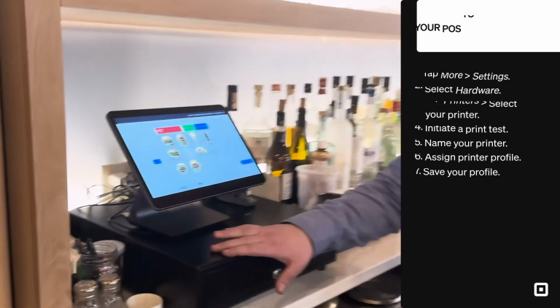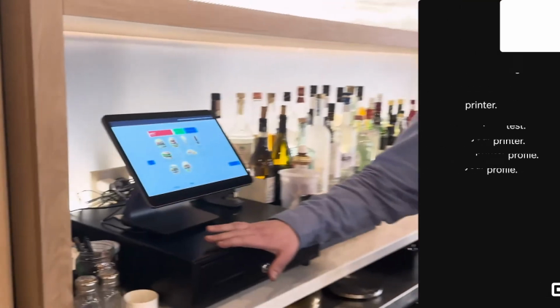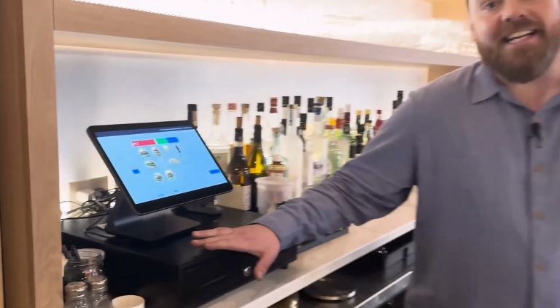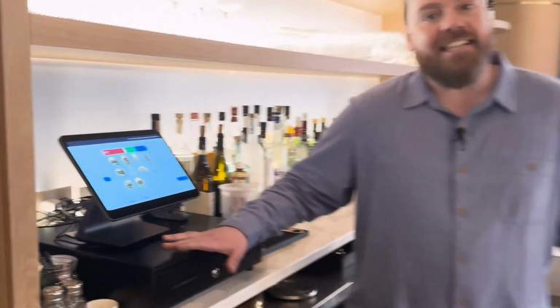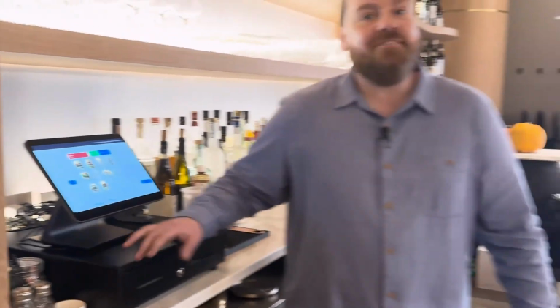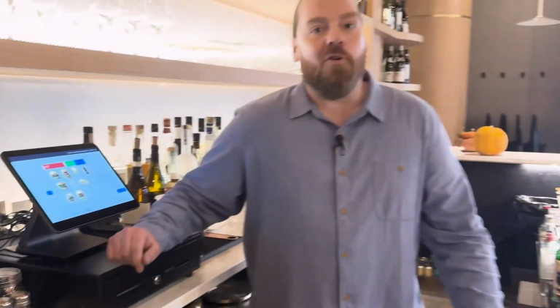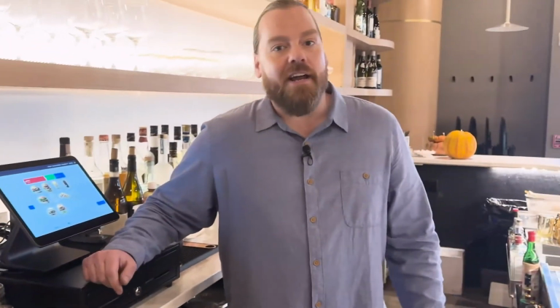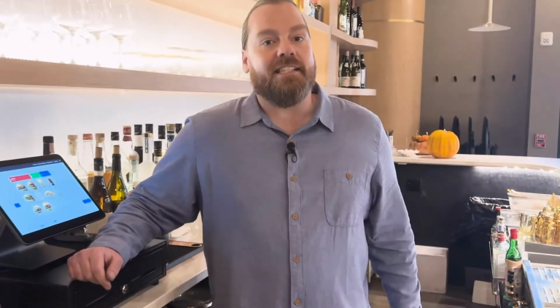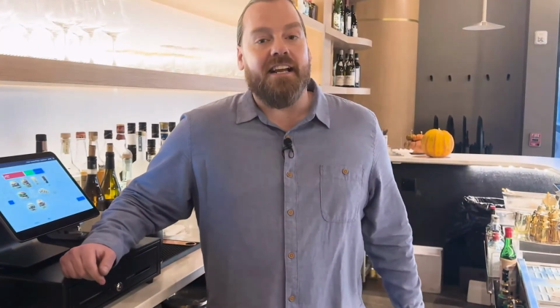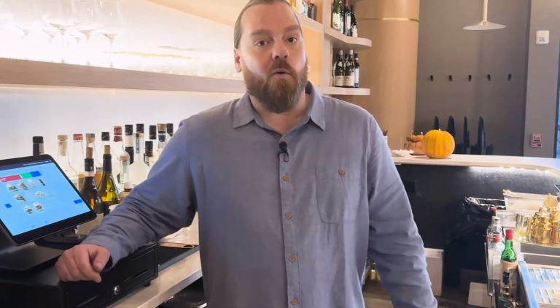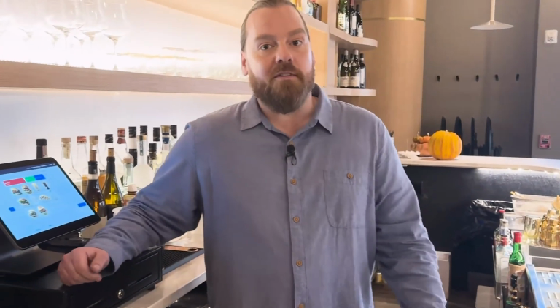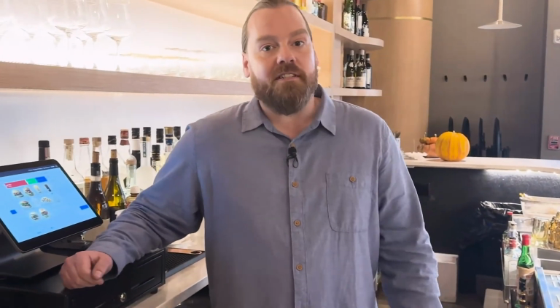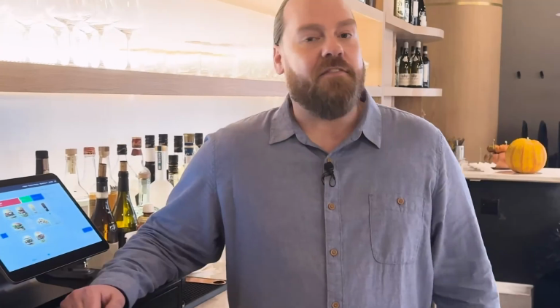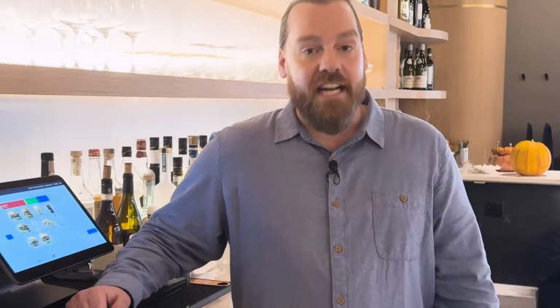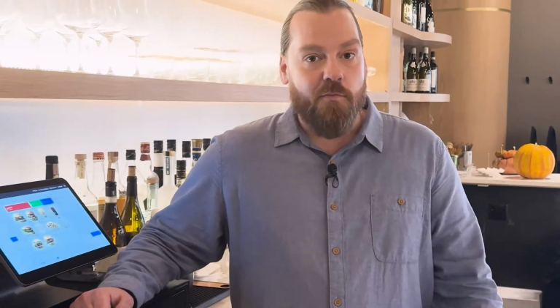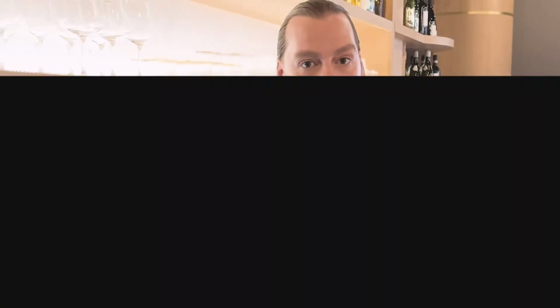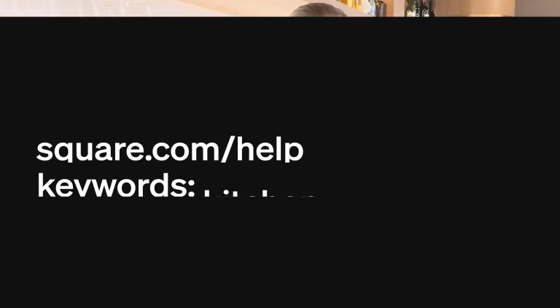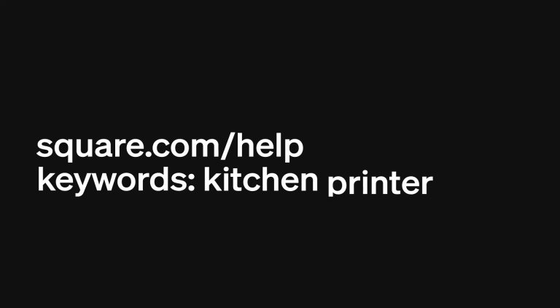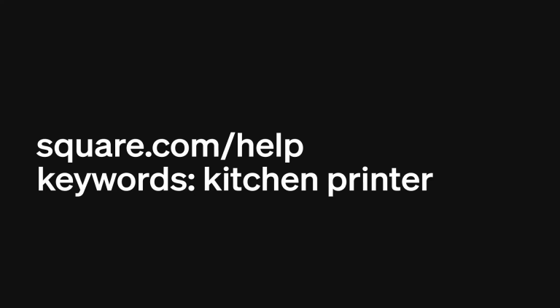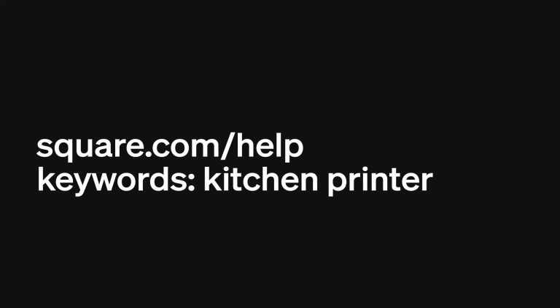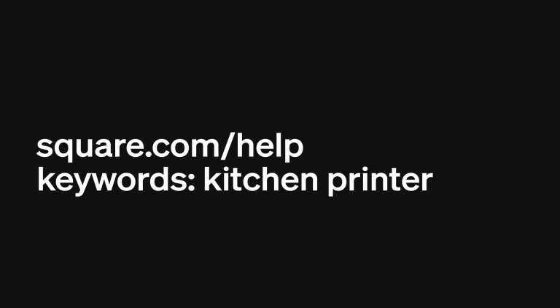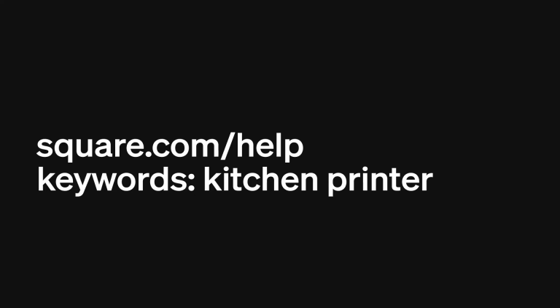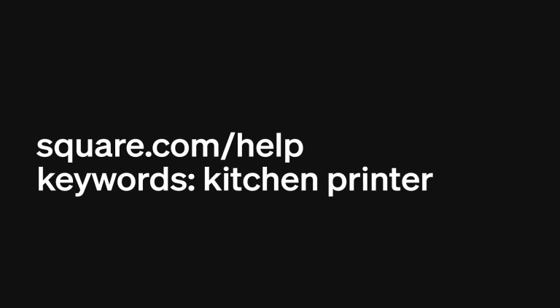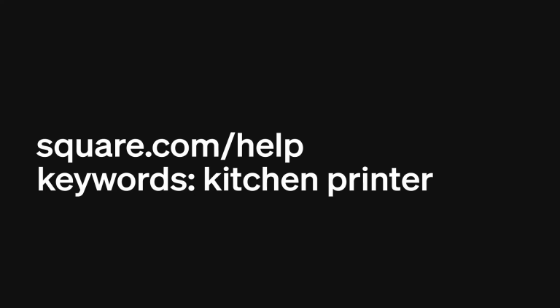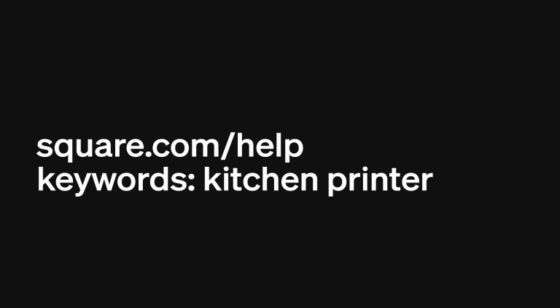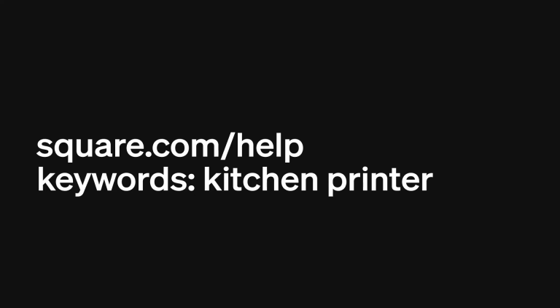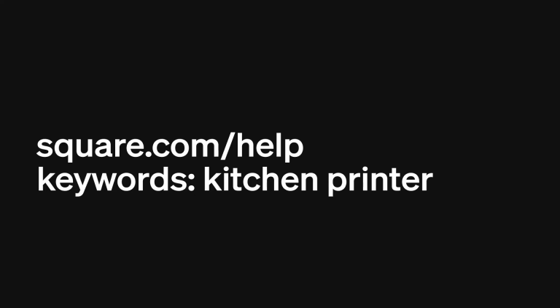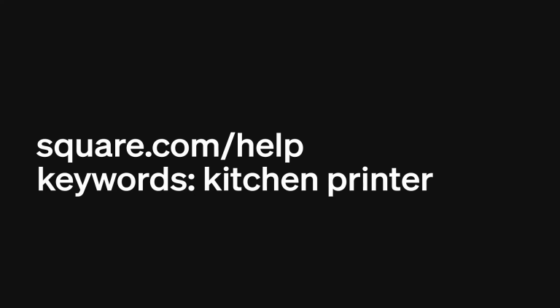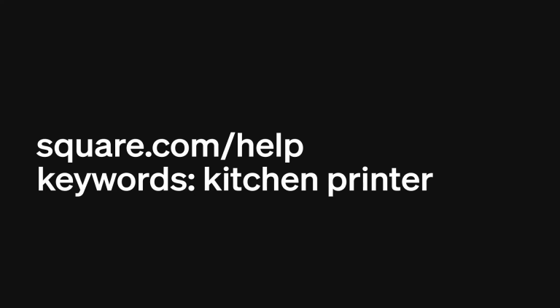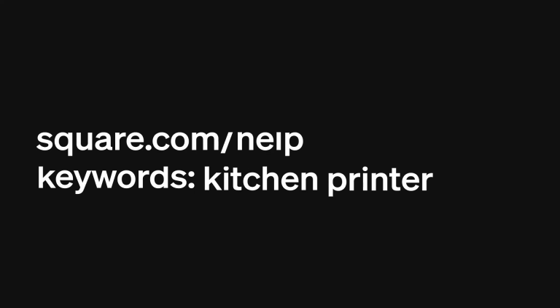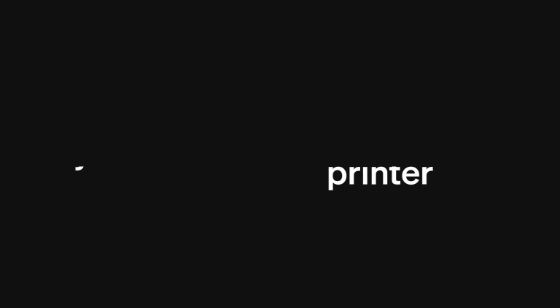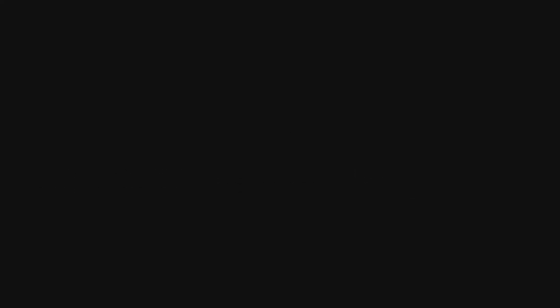Everything's connected. We're ready to send orders. If you need any more help, go to square.com/help. Thank you so much for watching.